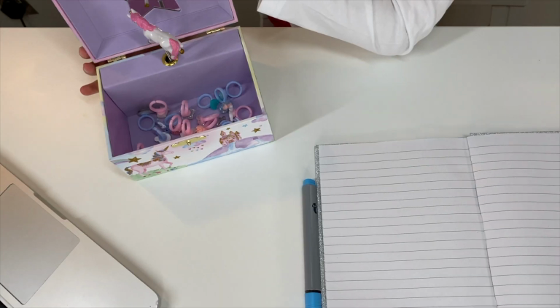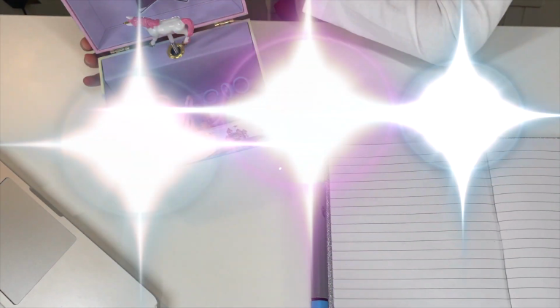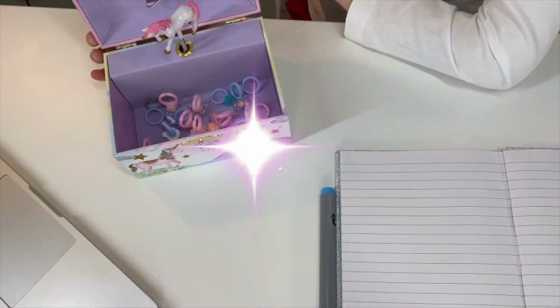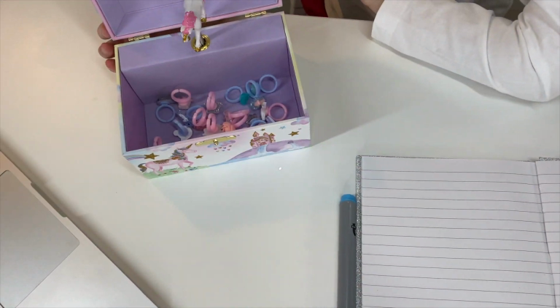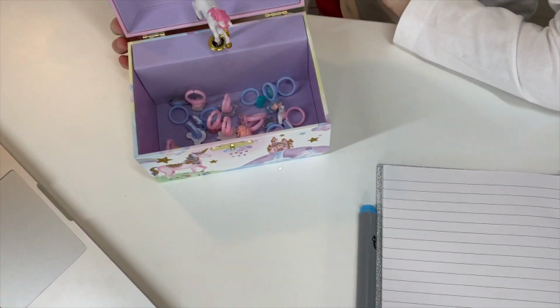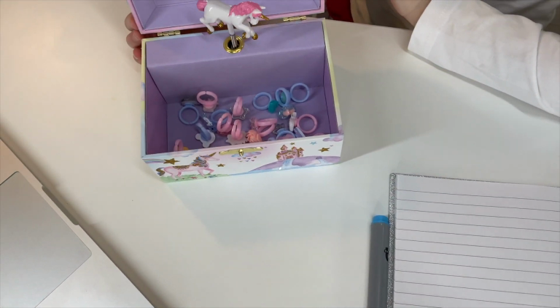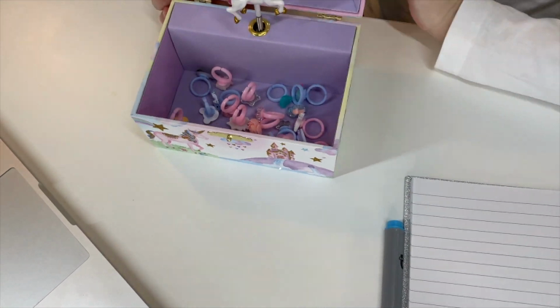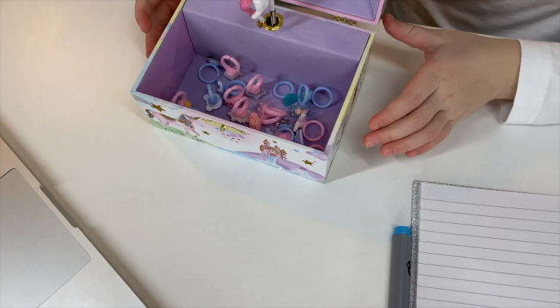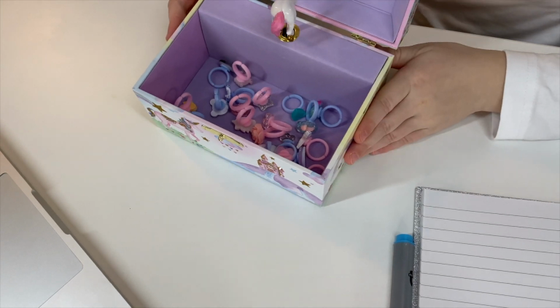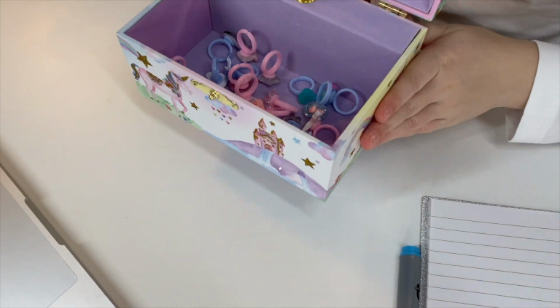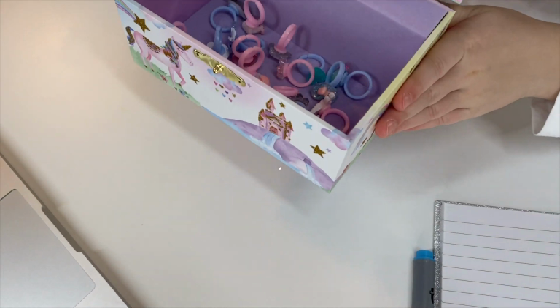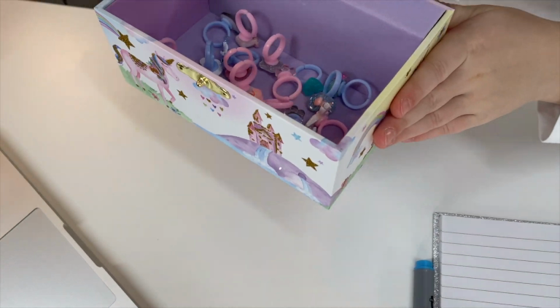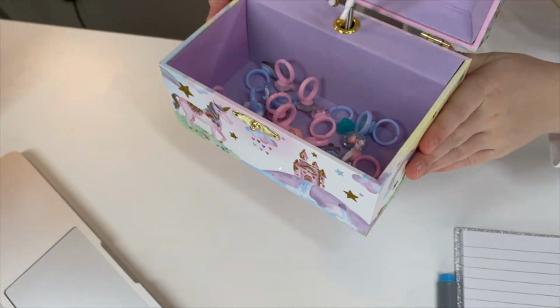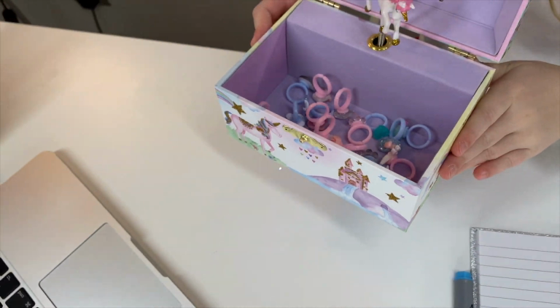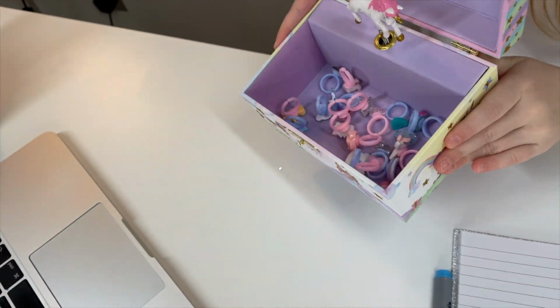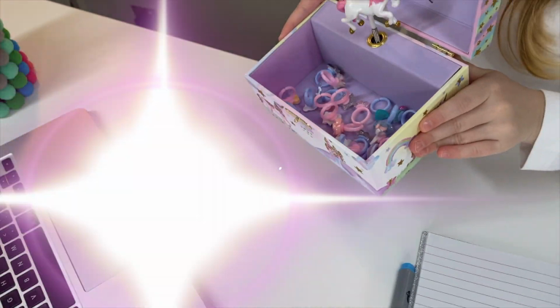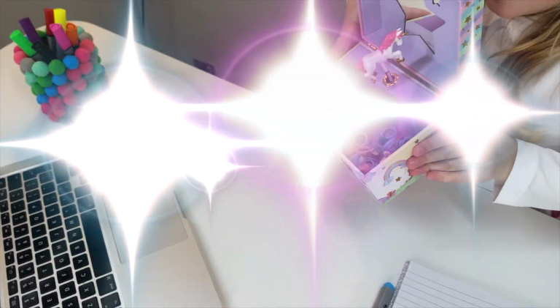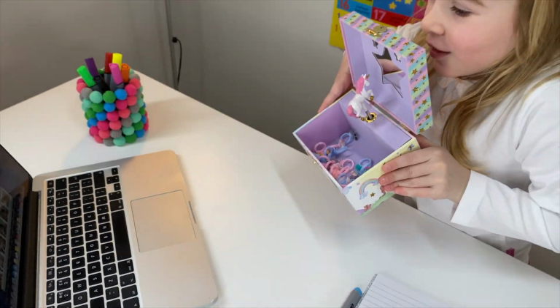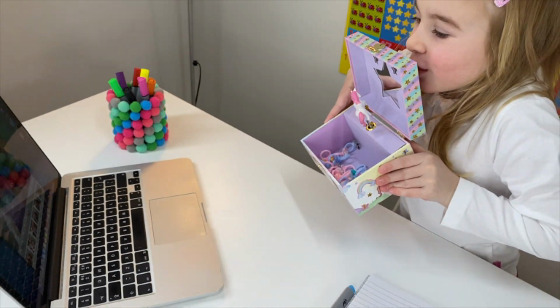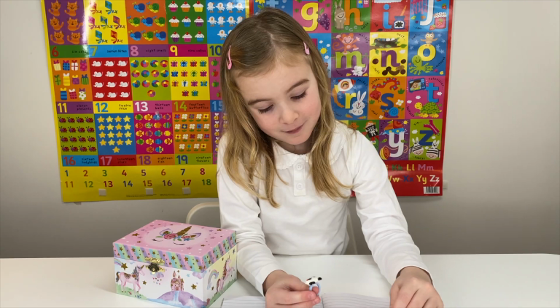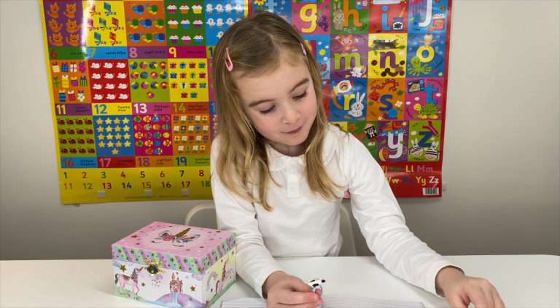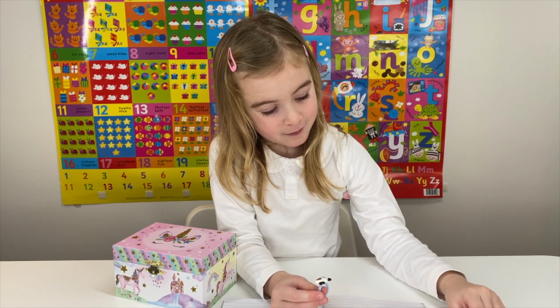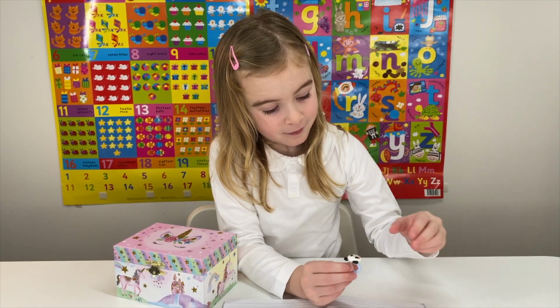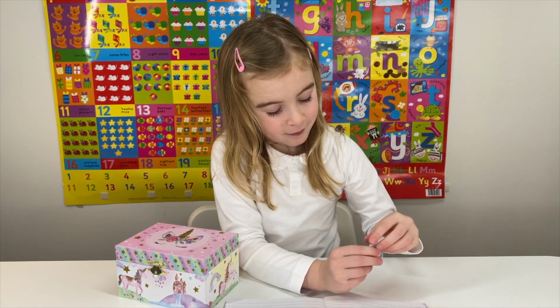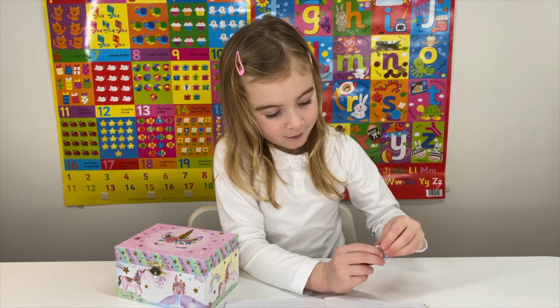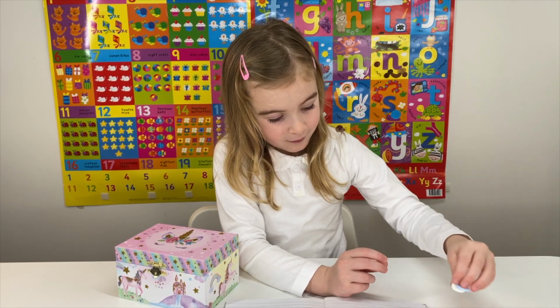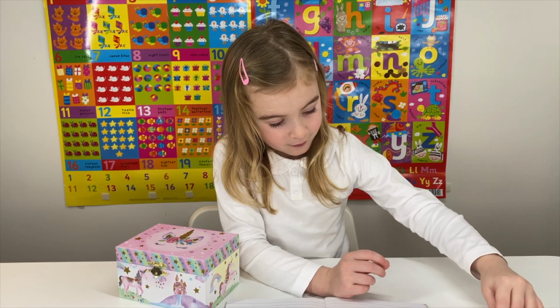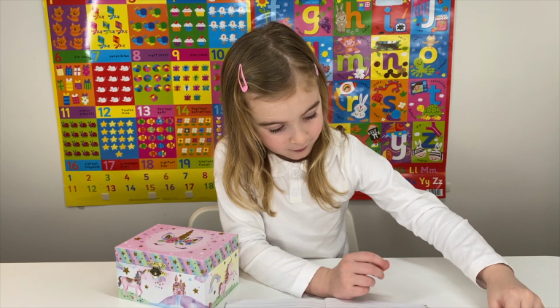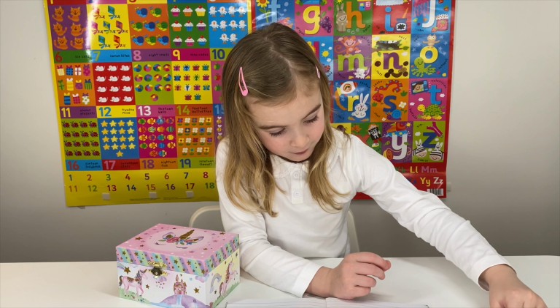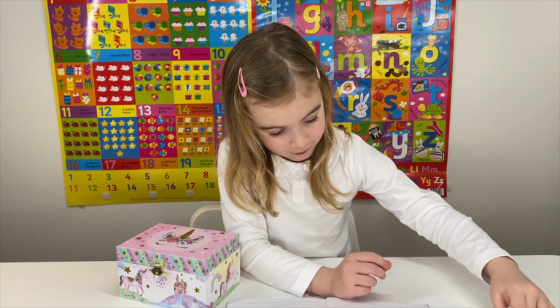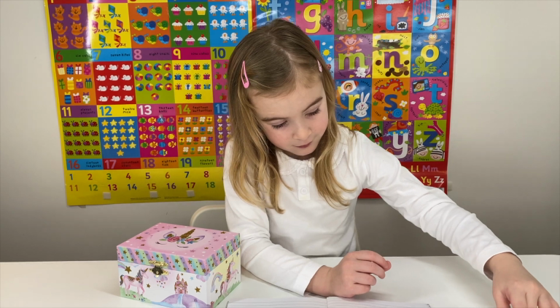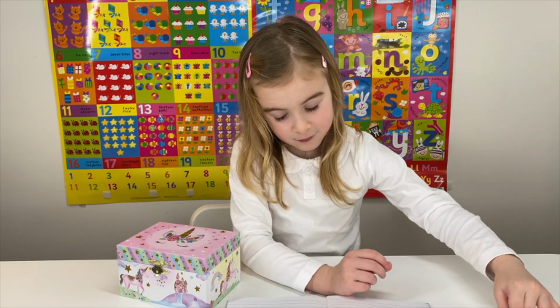Wow. And what do you have inside? Round. Perfect. Maria, can you get exactly ten rings out, please?